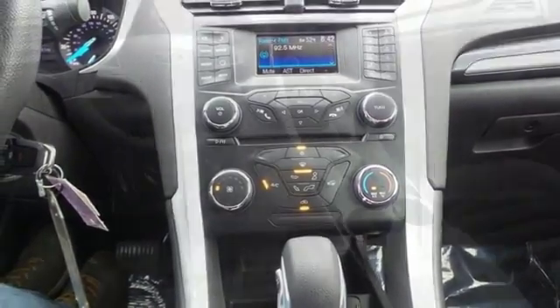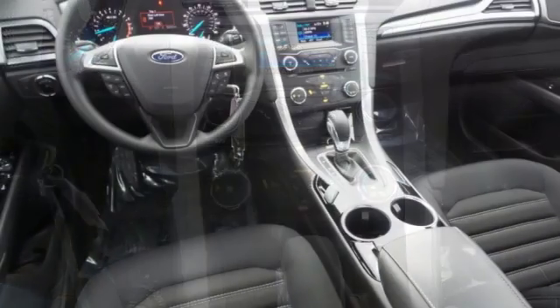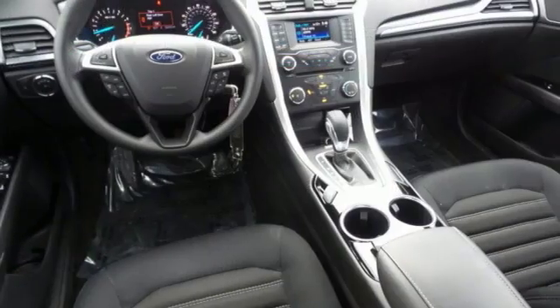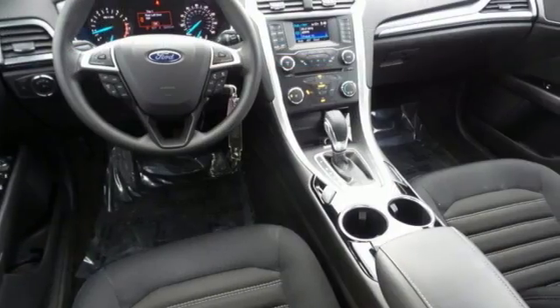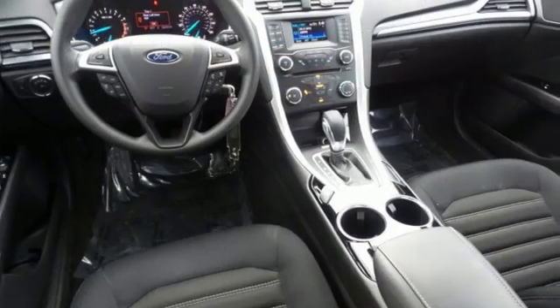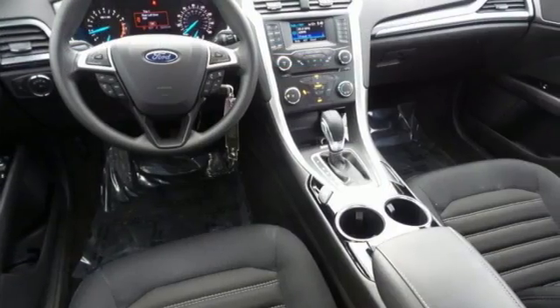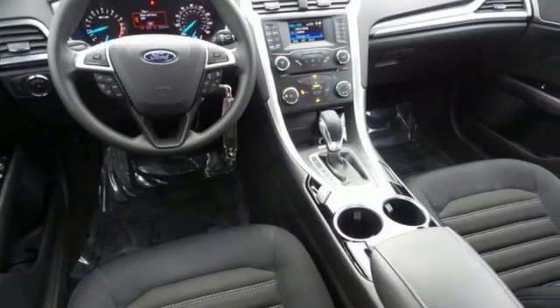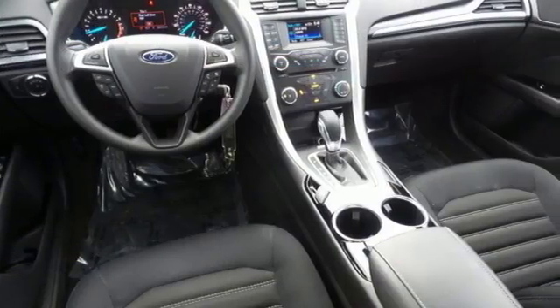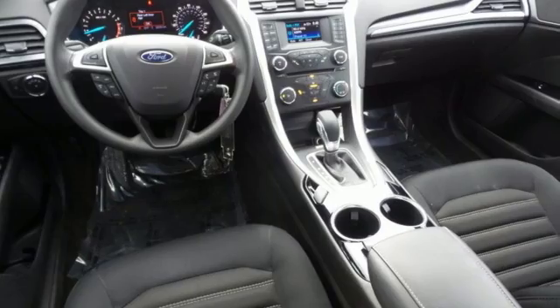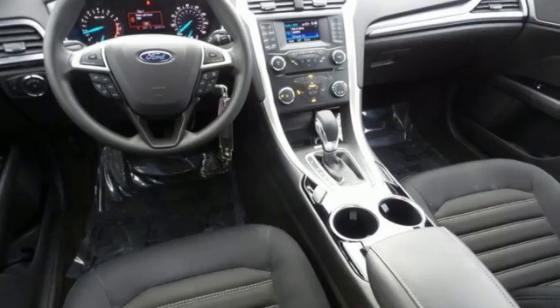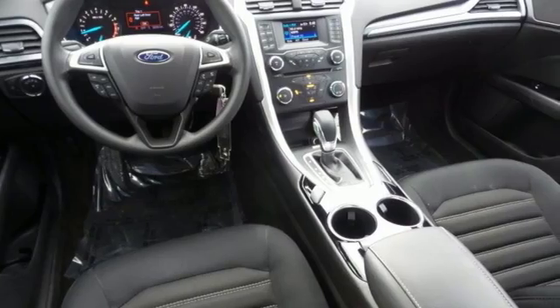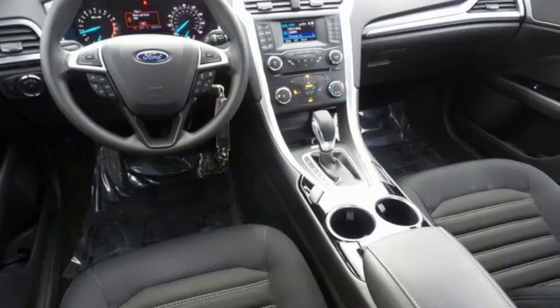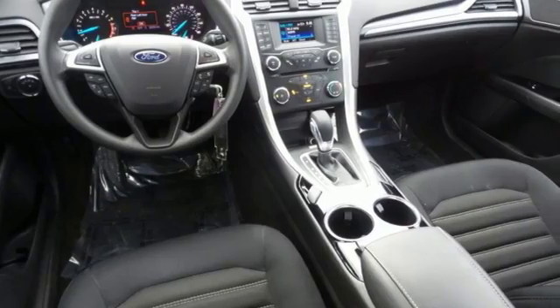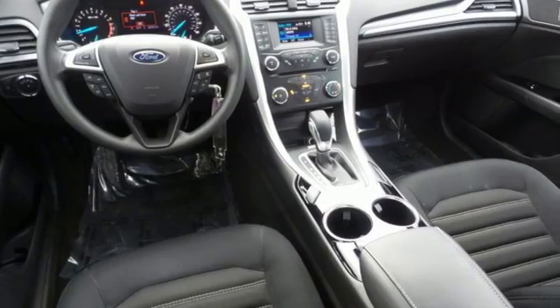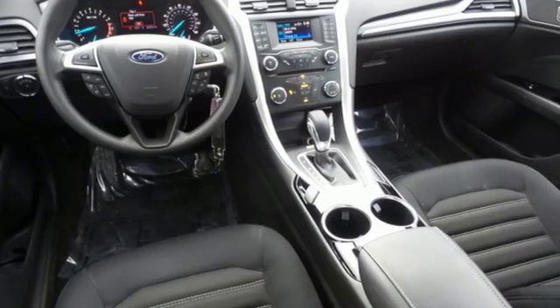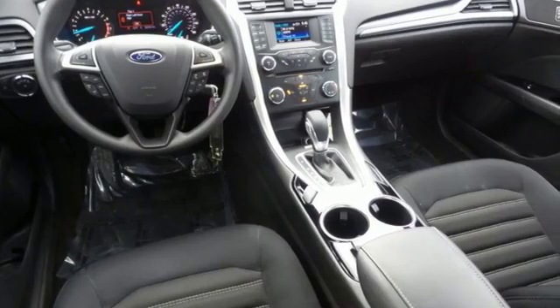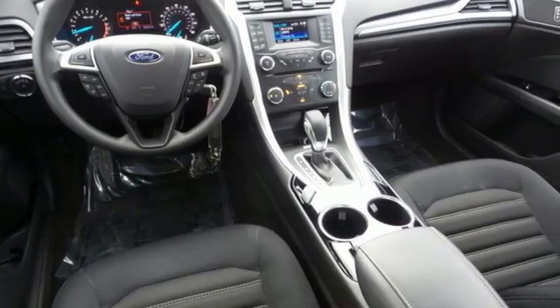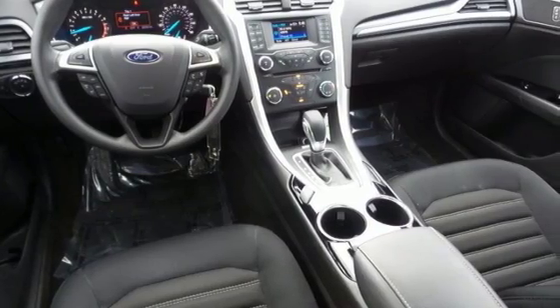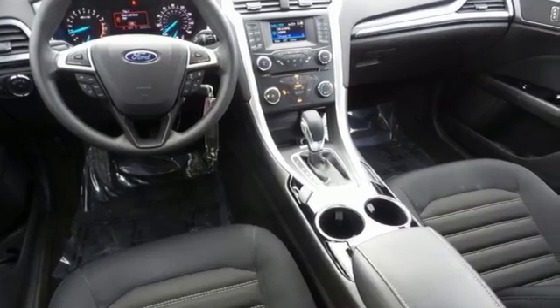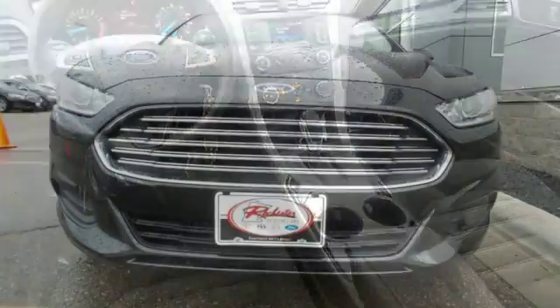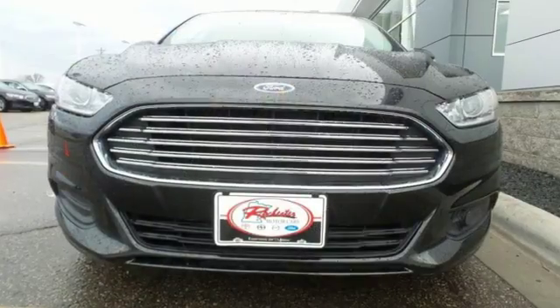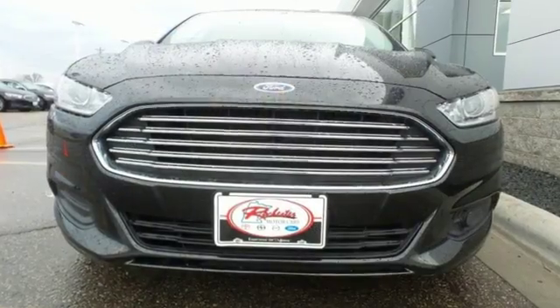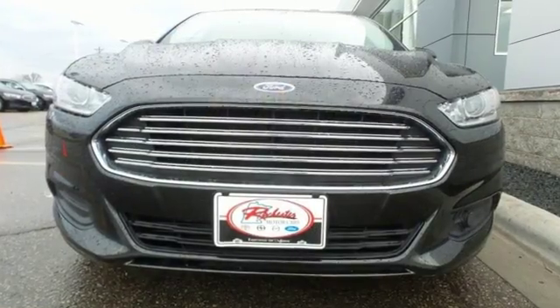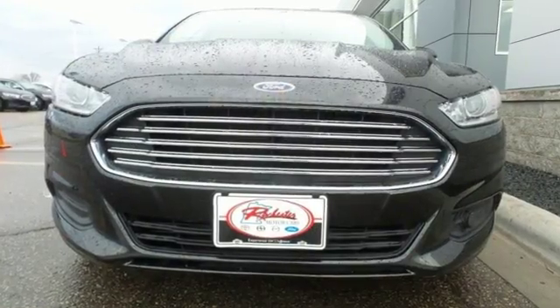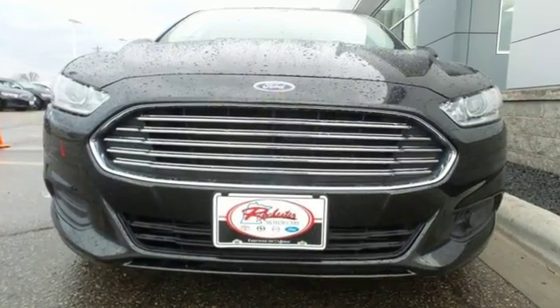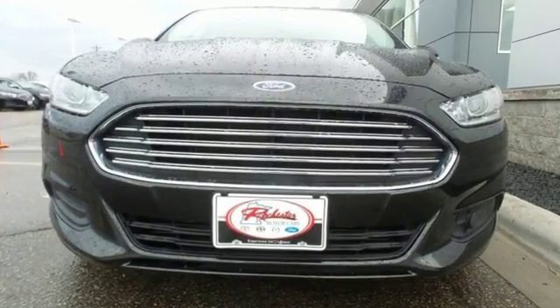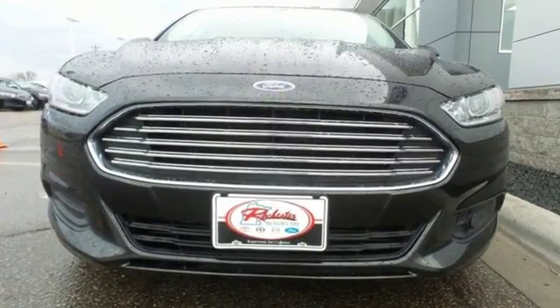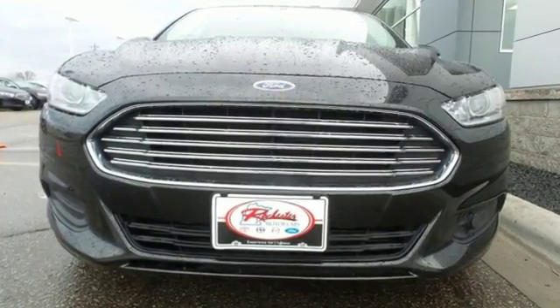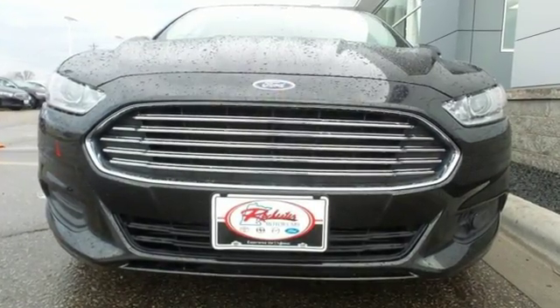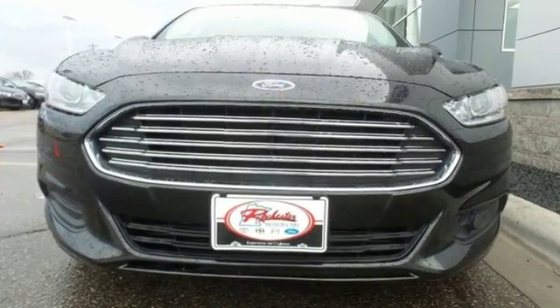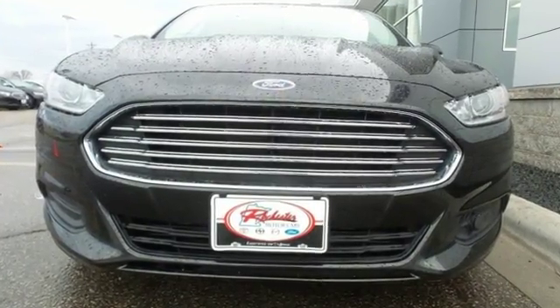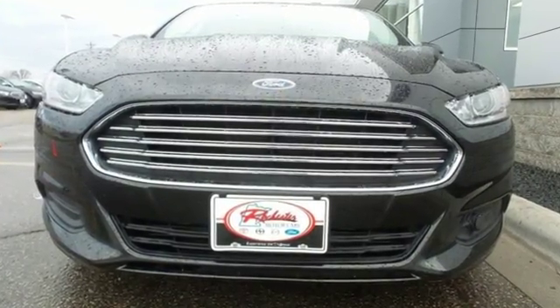Are you ready to make a dashing entrance? Then you need the elegant and quietly powerful 2013 Fusion.